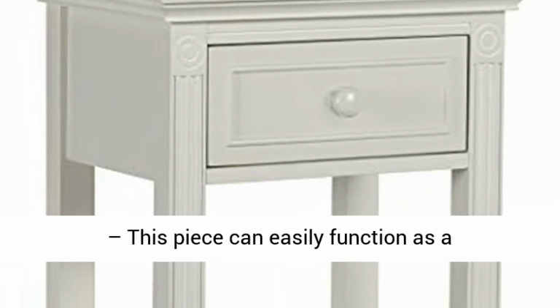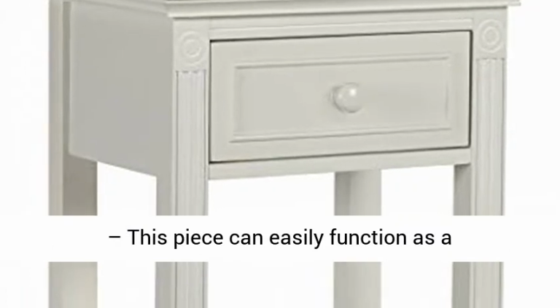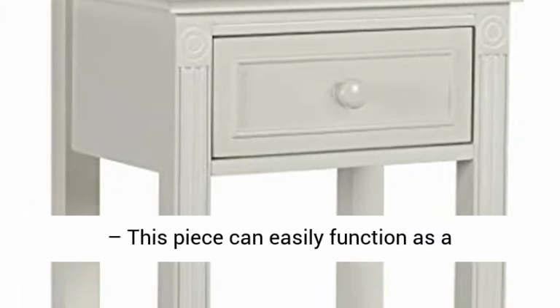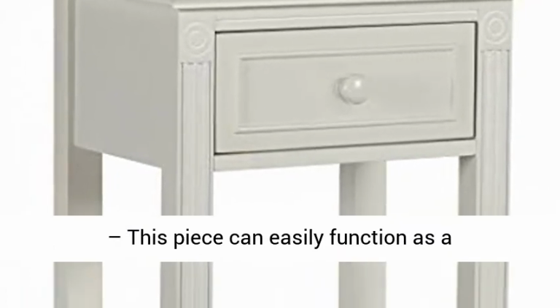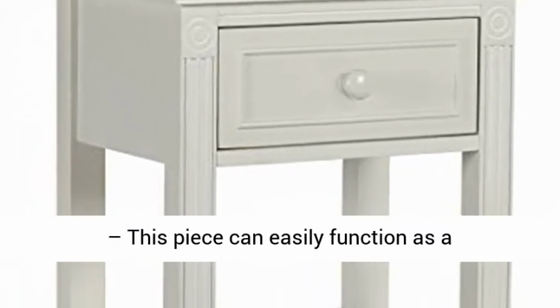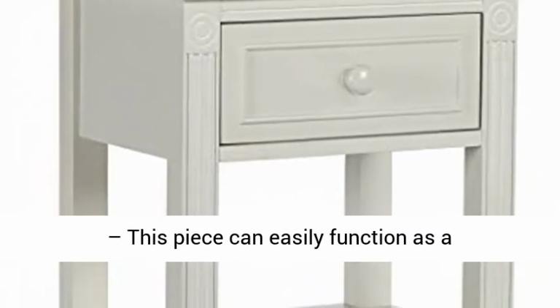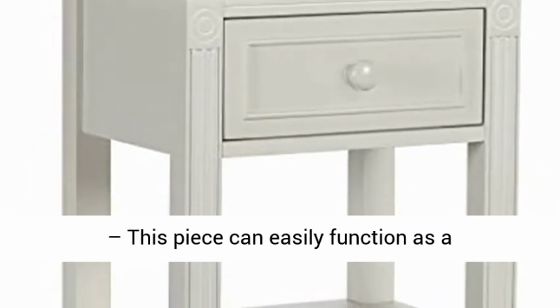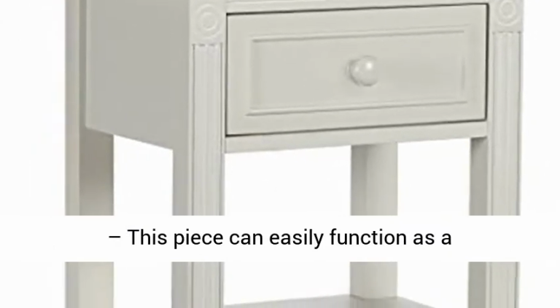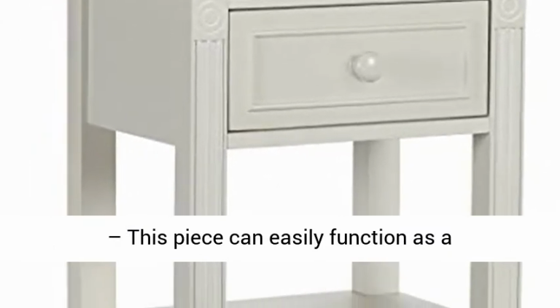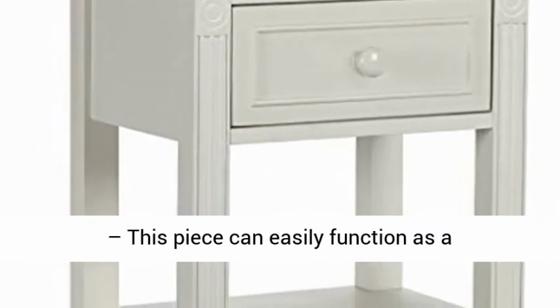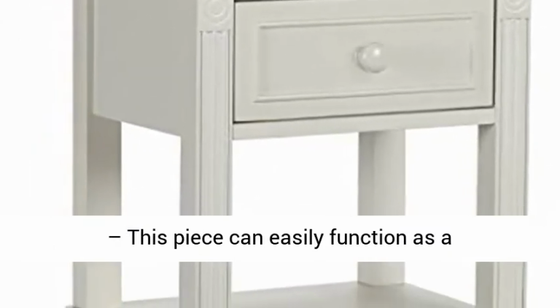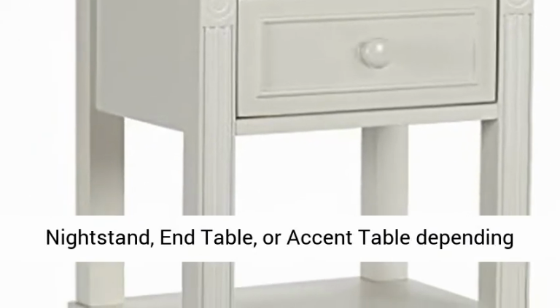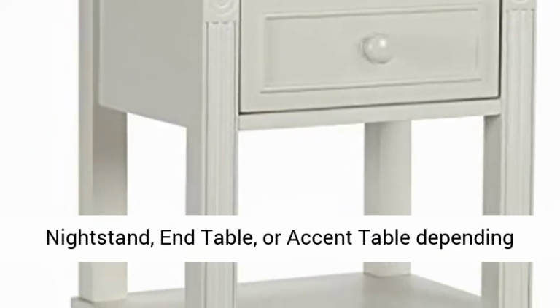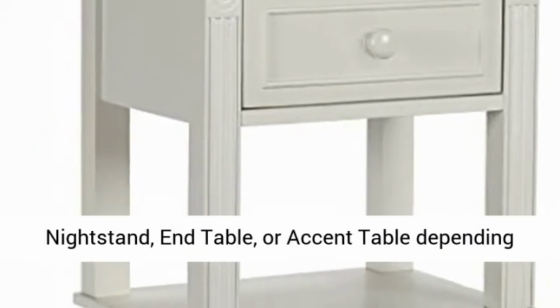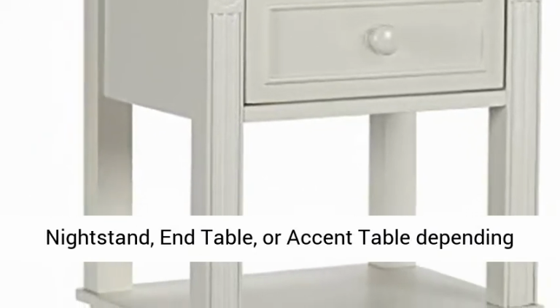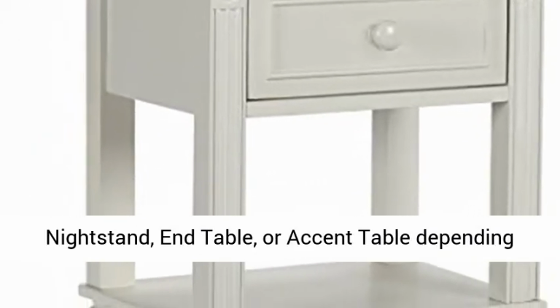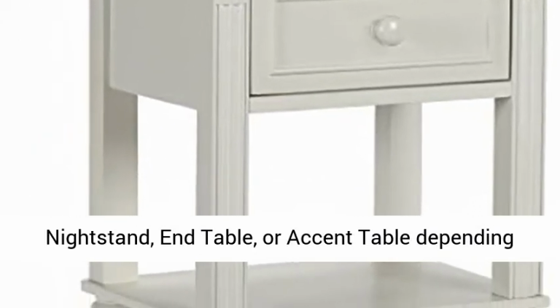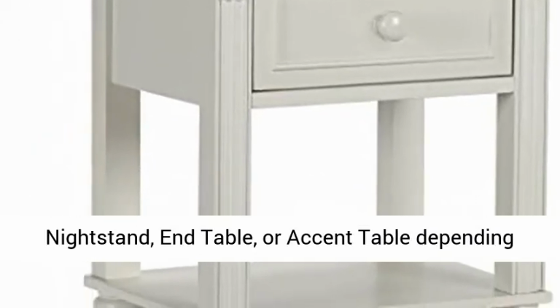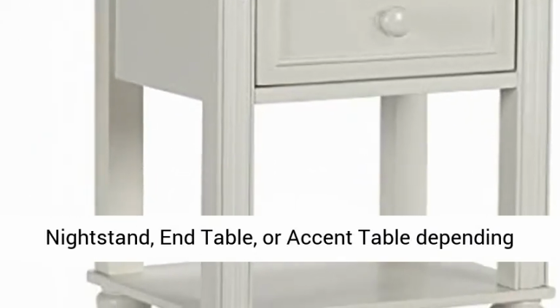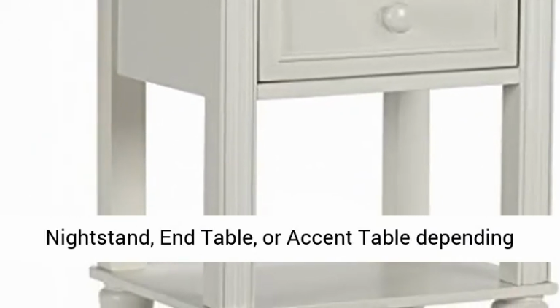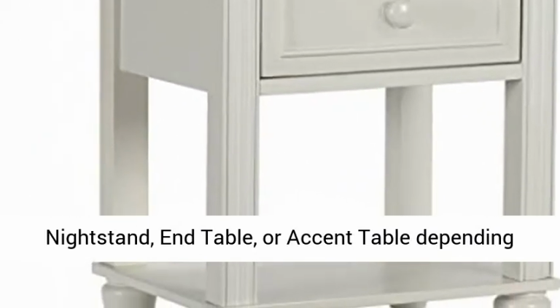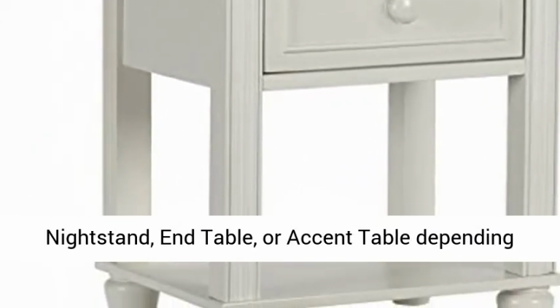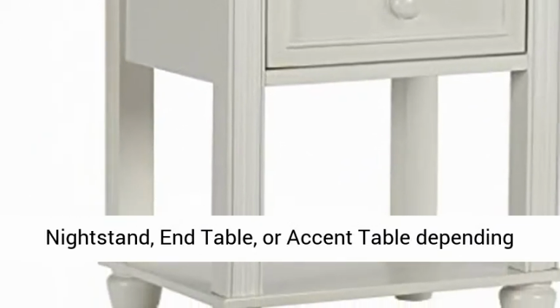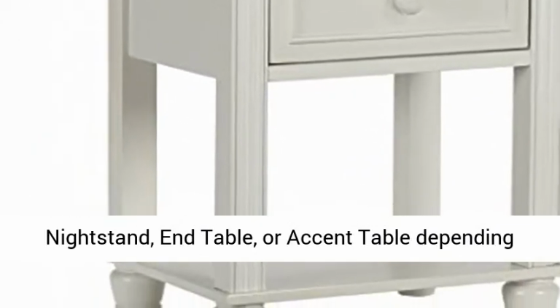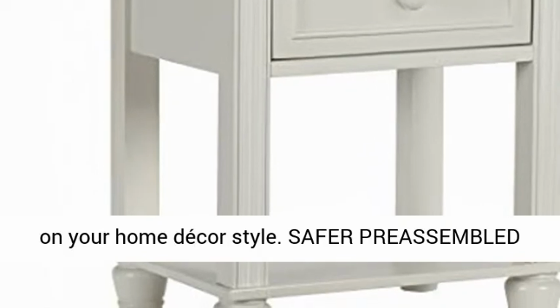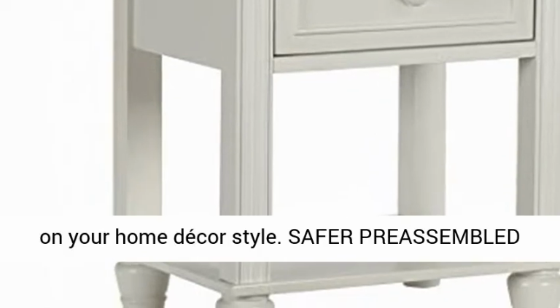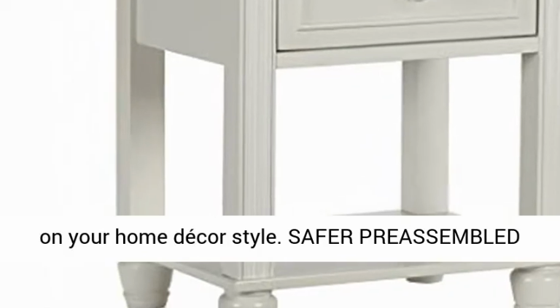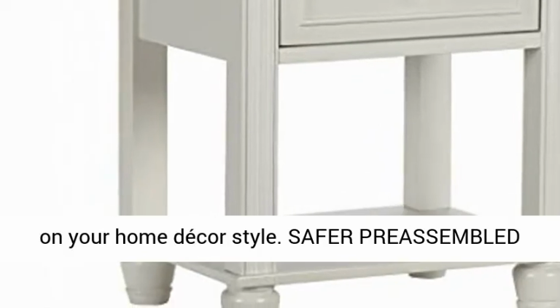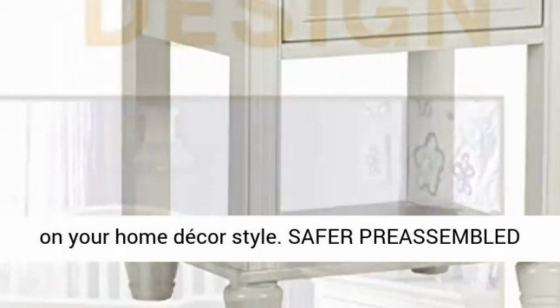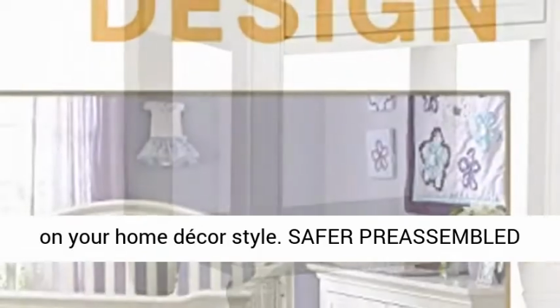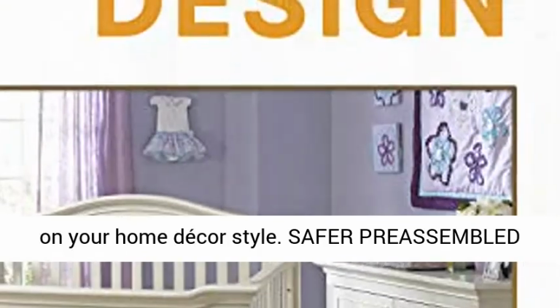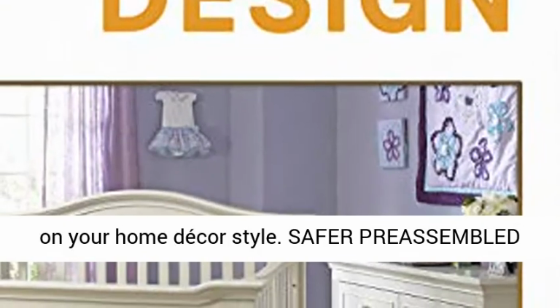Multifunctionality: This piece can easily function as a nightstand, end table, or accent table depending on your home decor style.